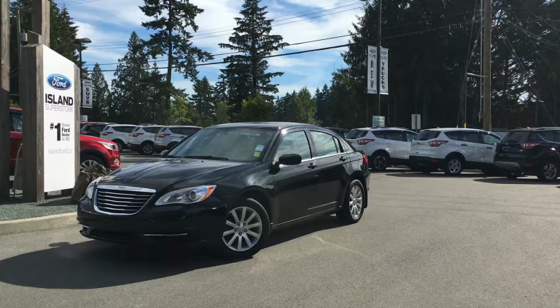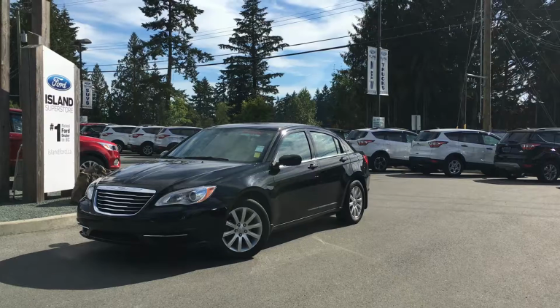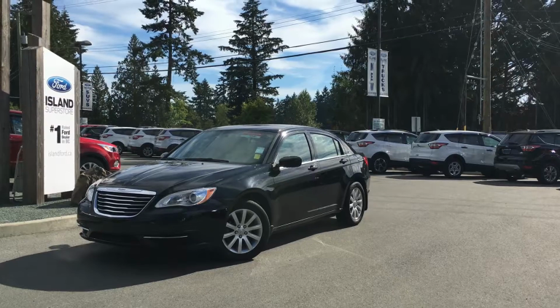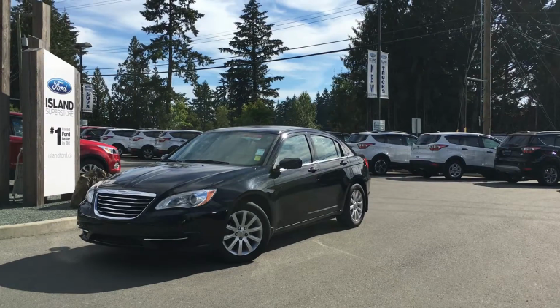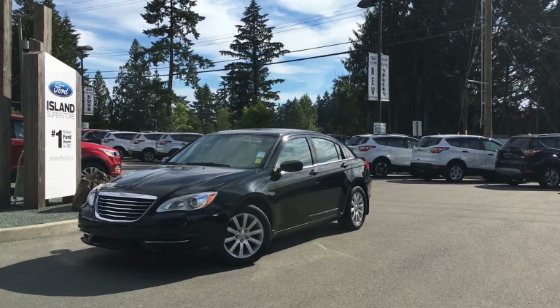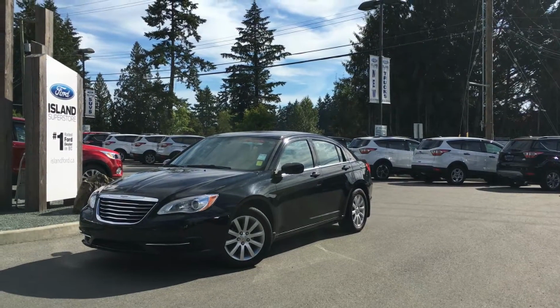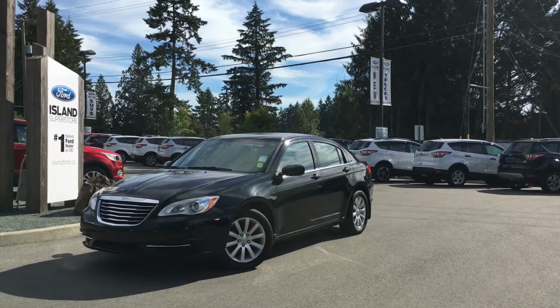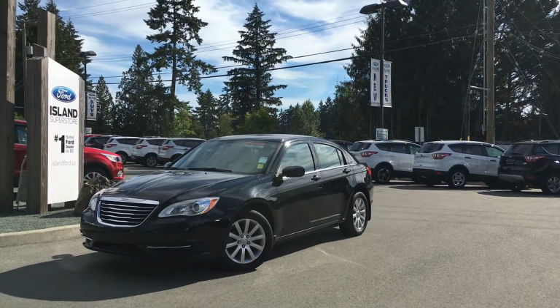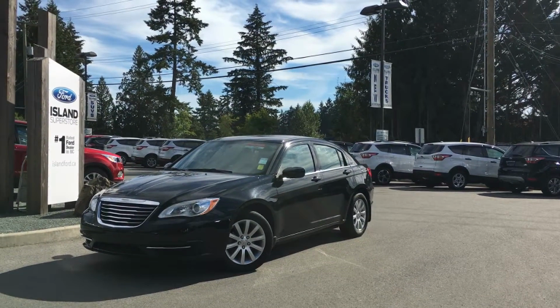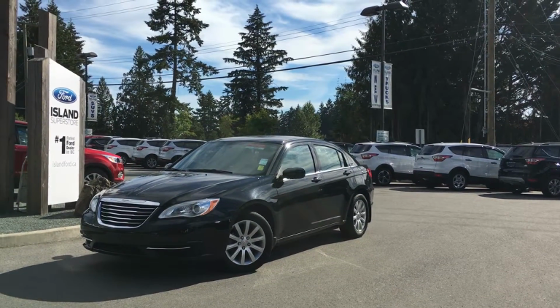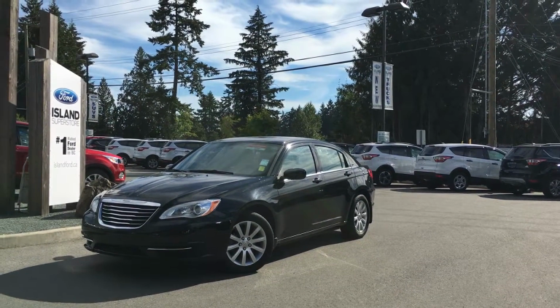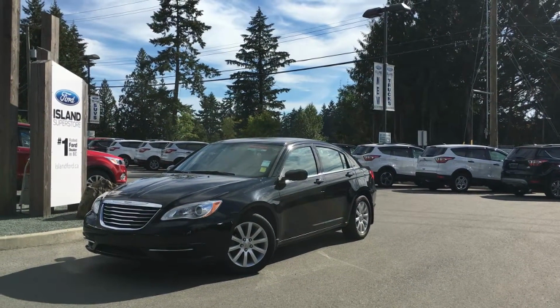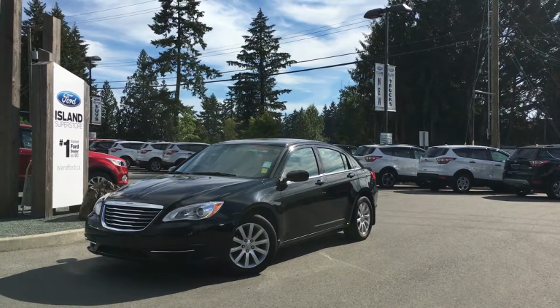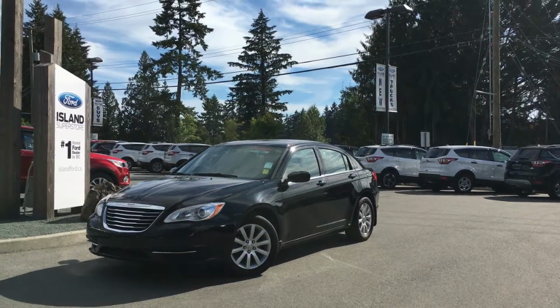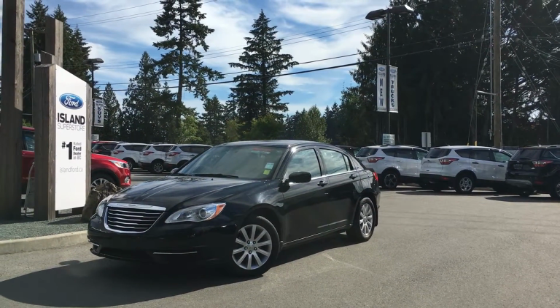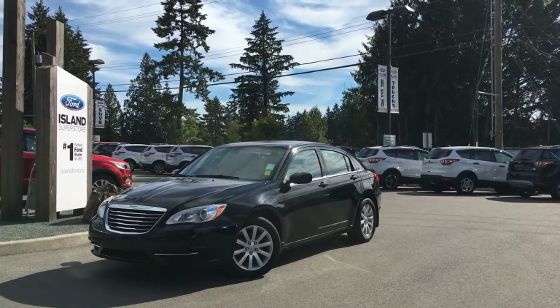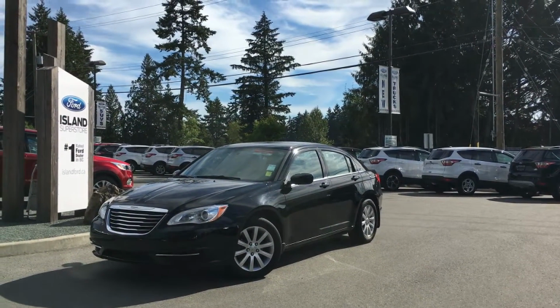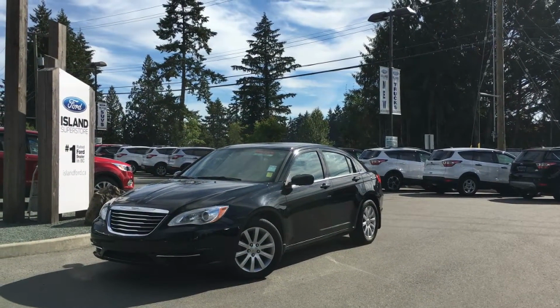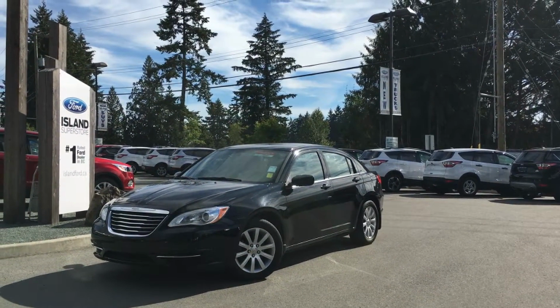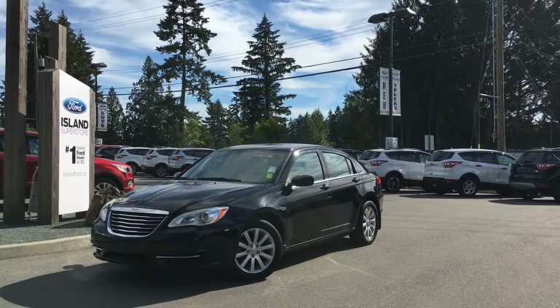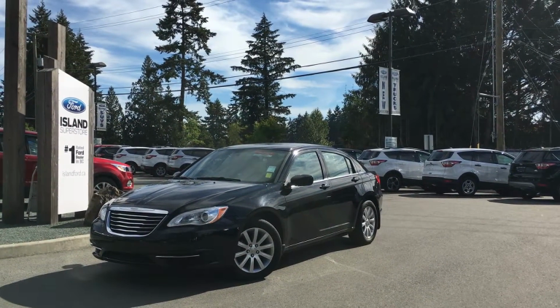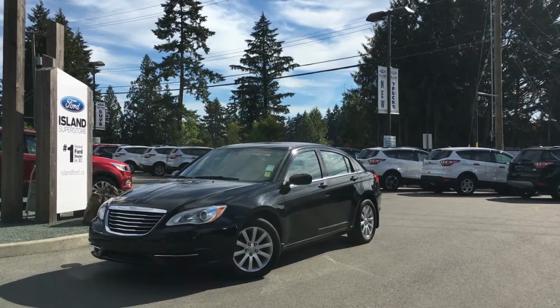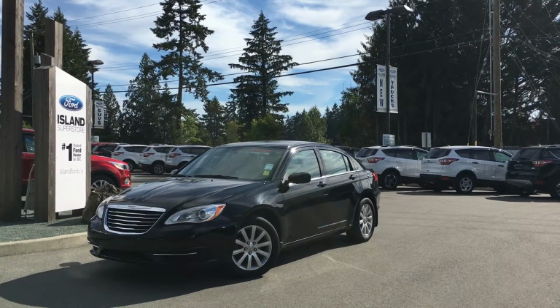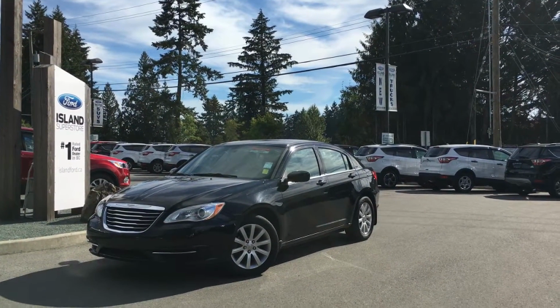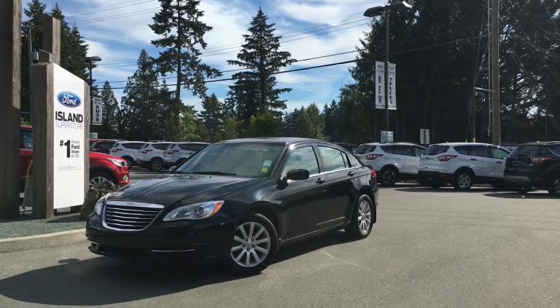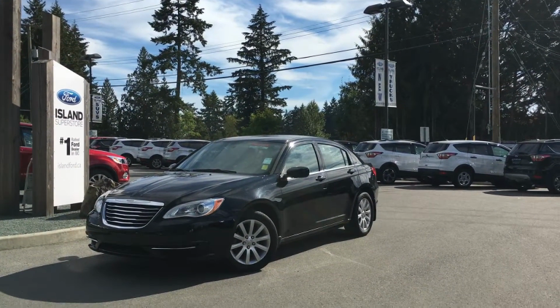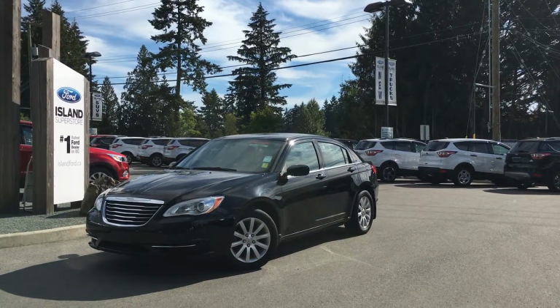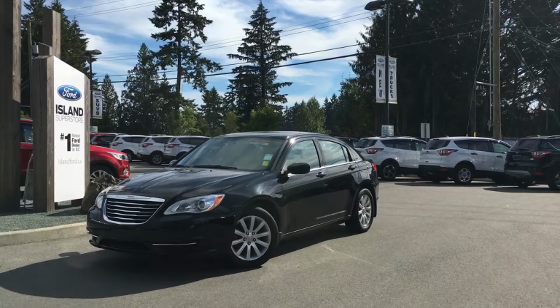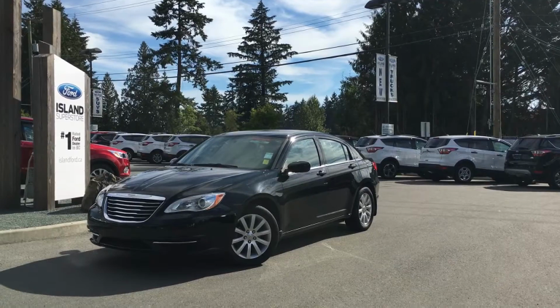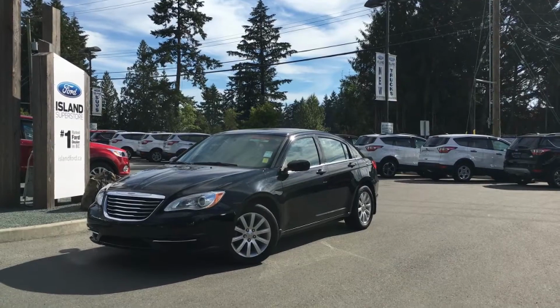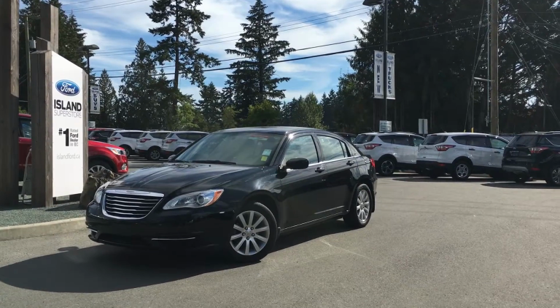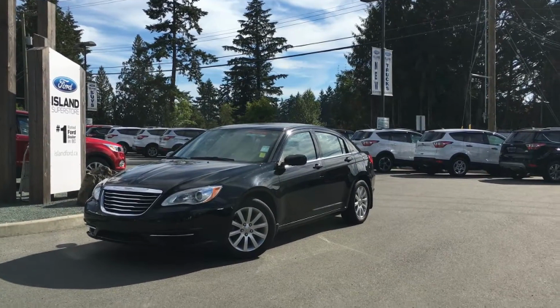Welcome to Island Ford Superstore. We're located on Norcross Road in Duncan, B.C., just off the Trans-Canada Highway.